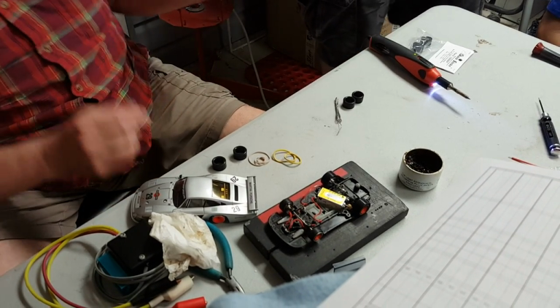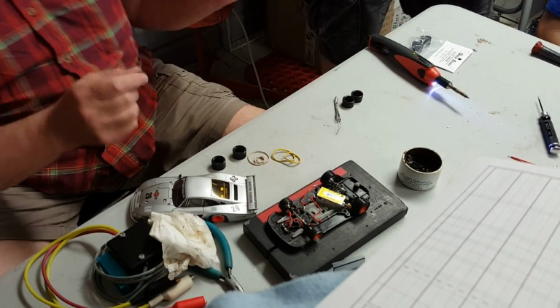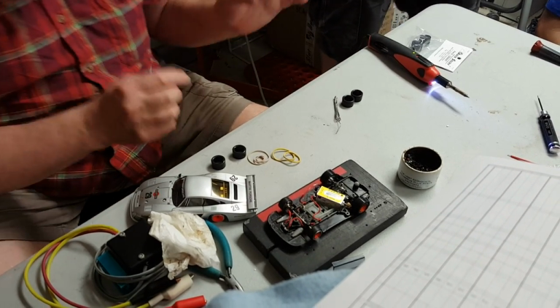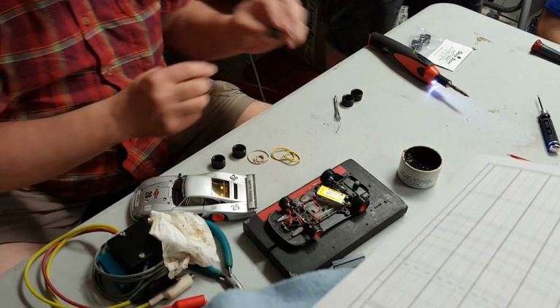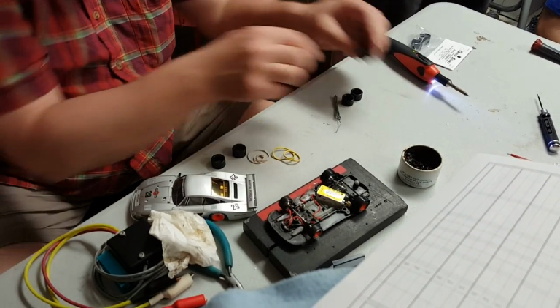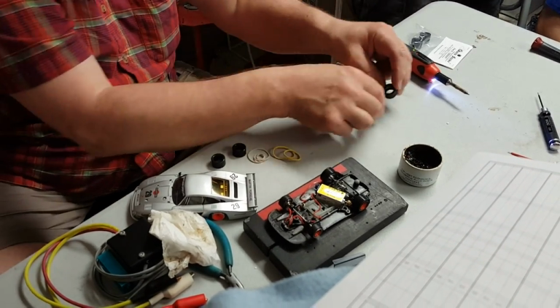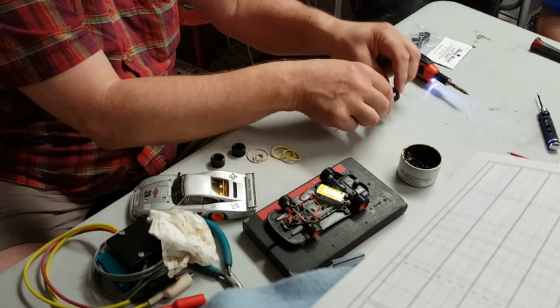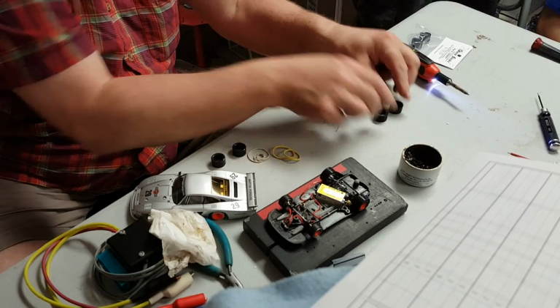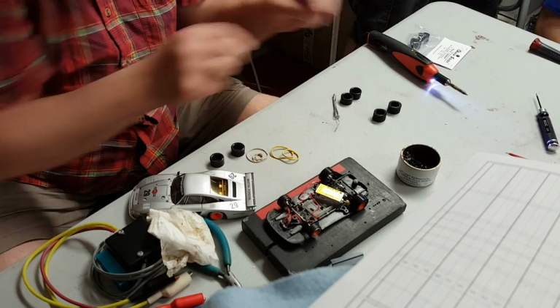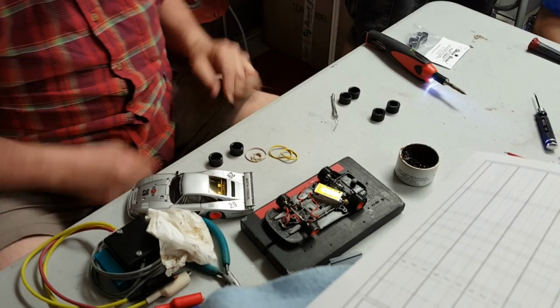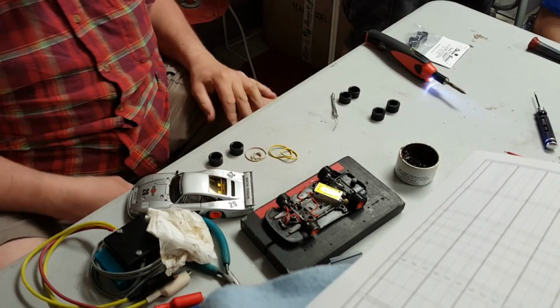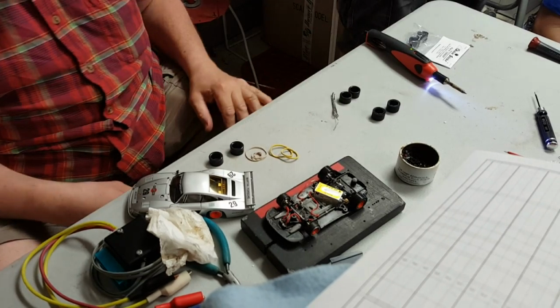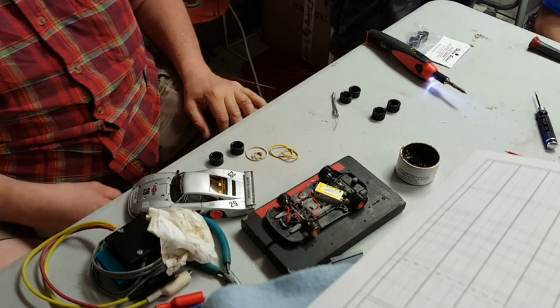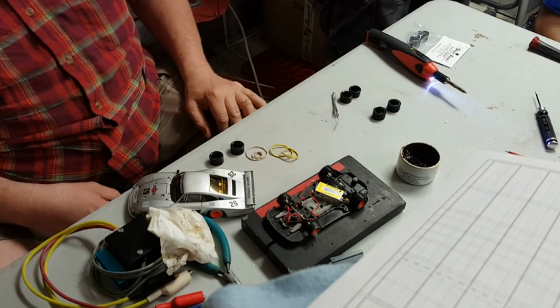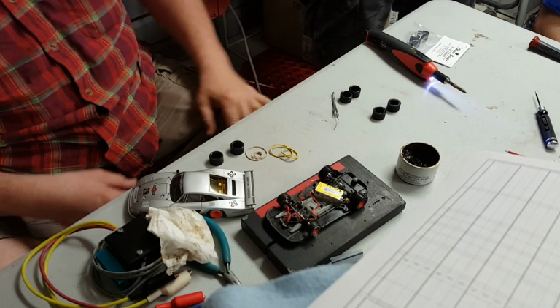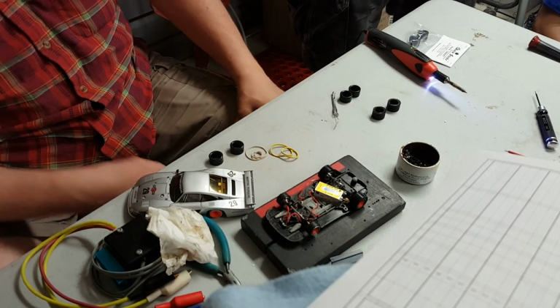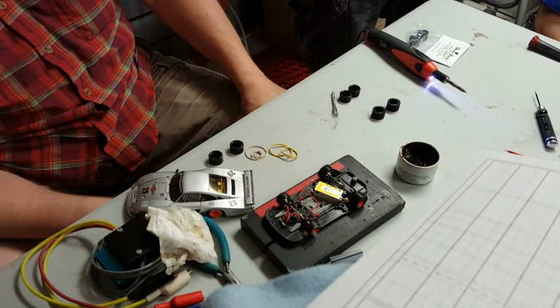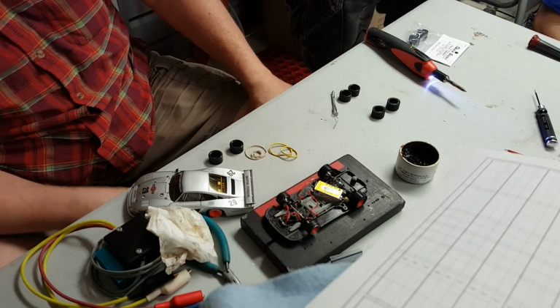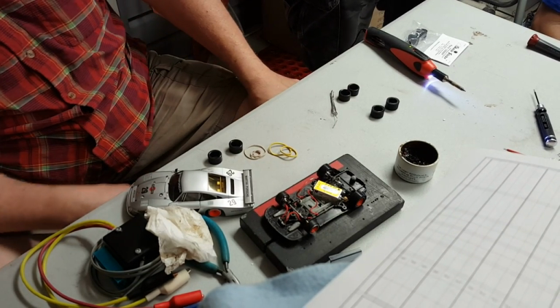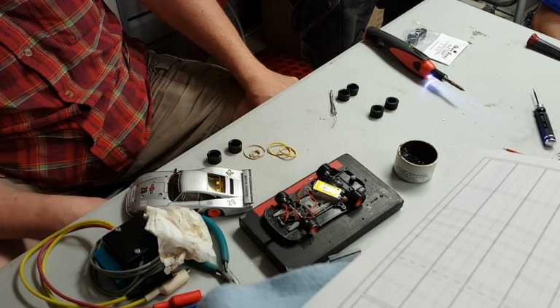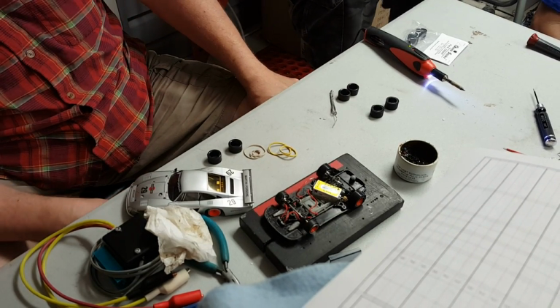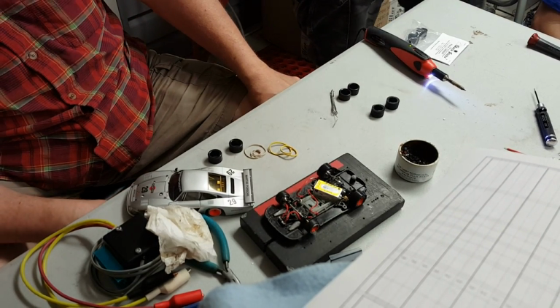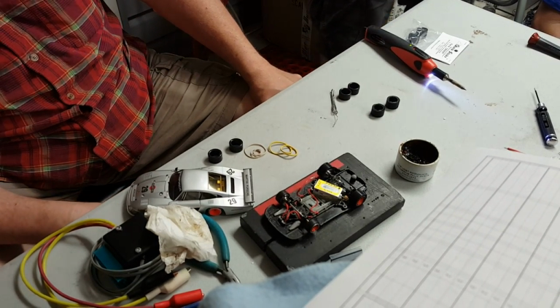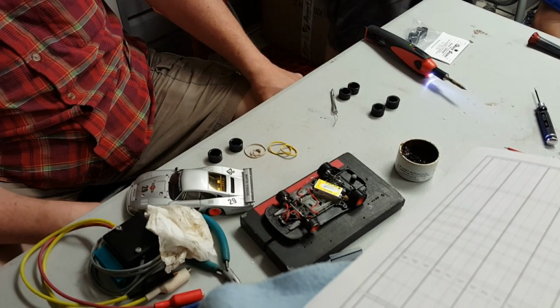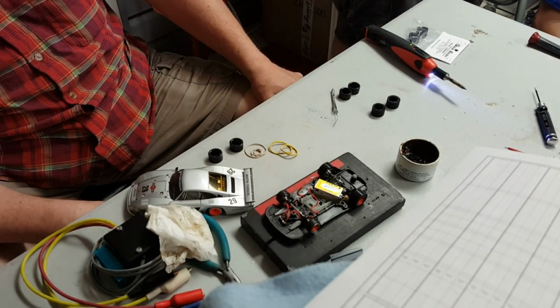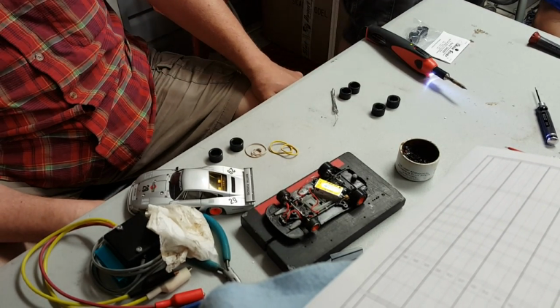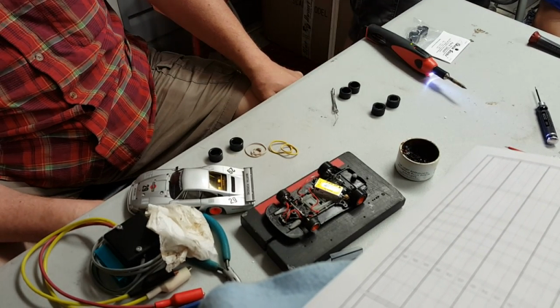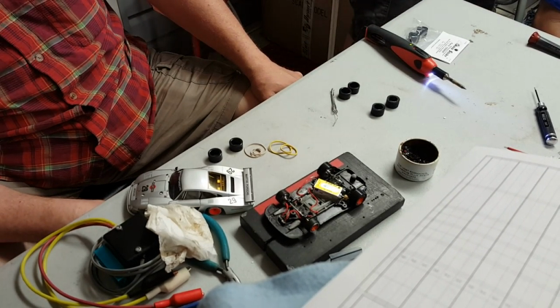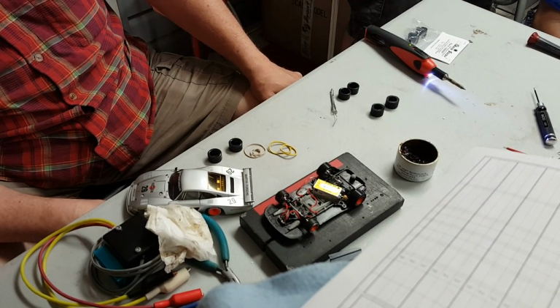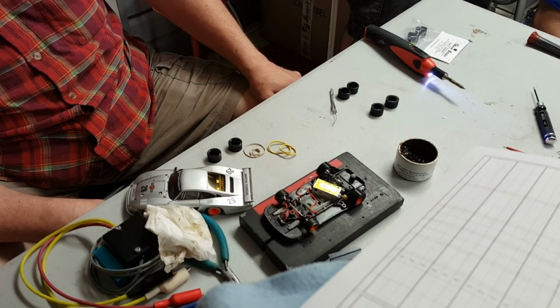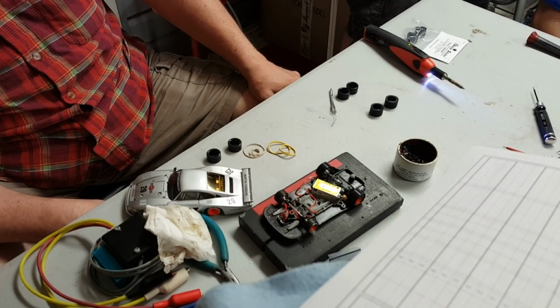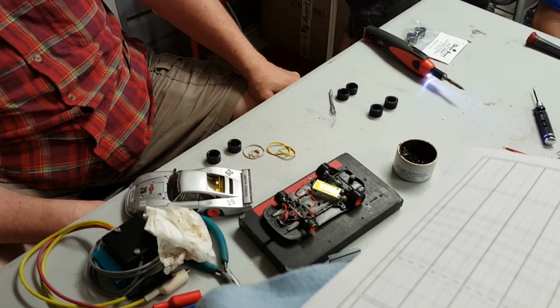Now it makes sense. Is 48 legal? No. Okay, all right, that's fine. That's what it is.